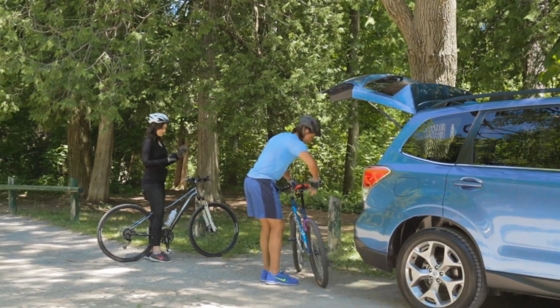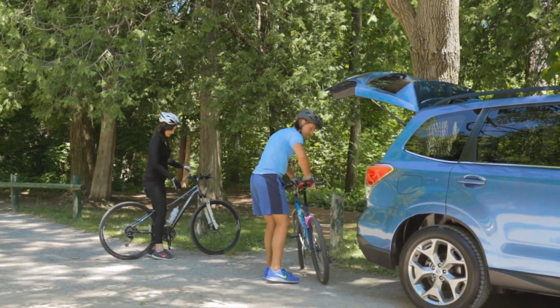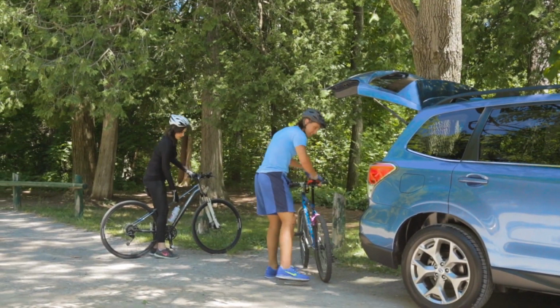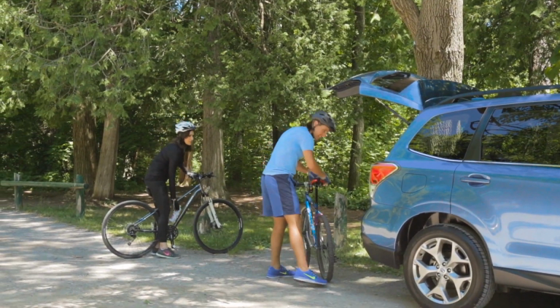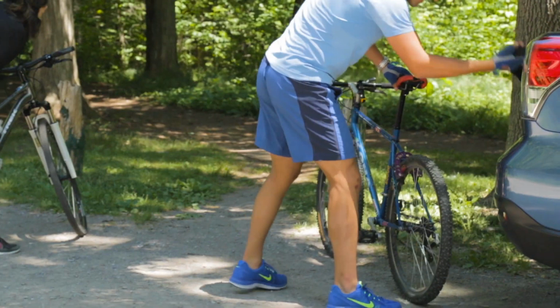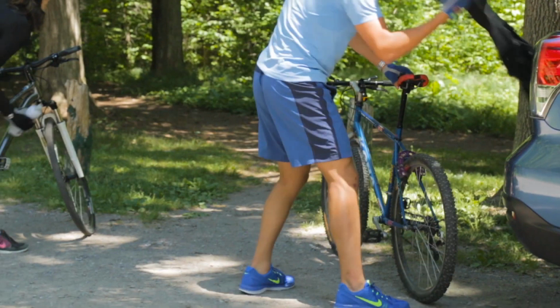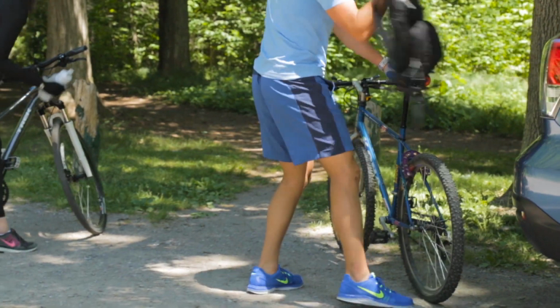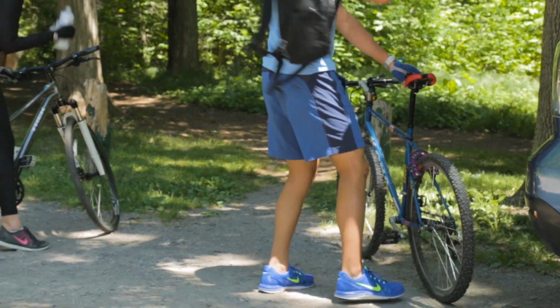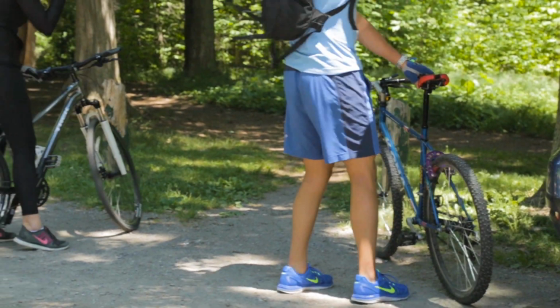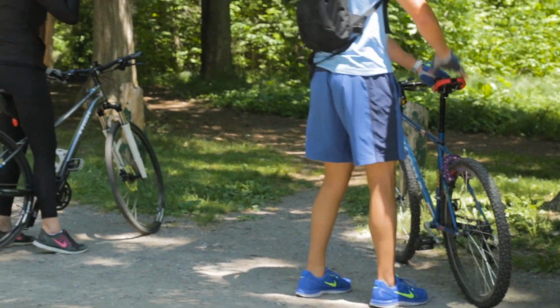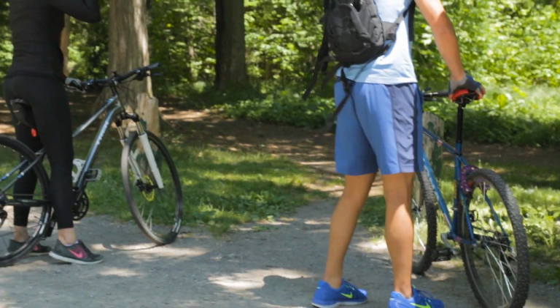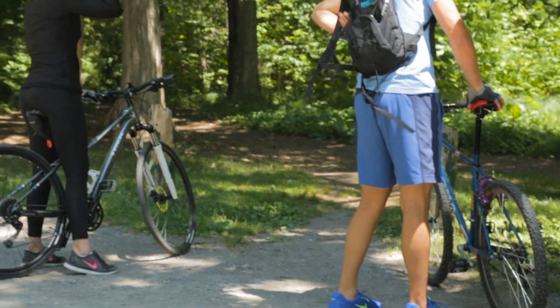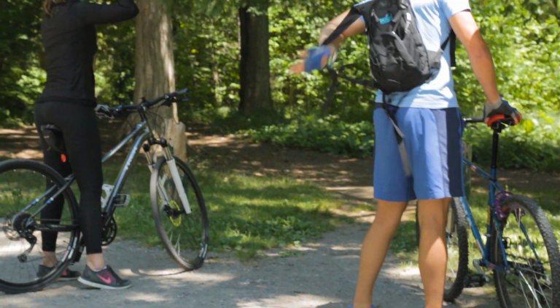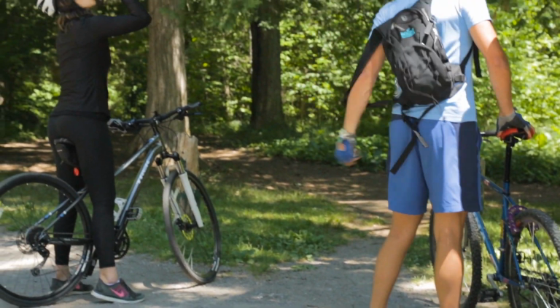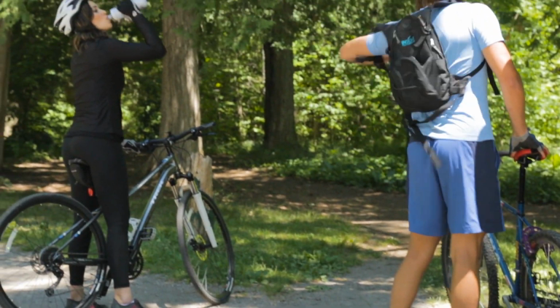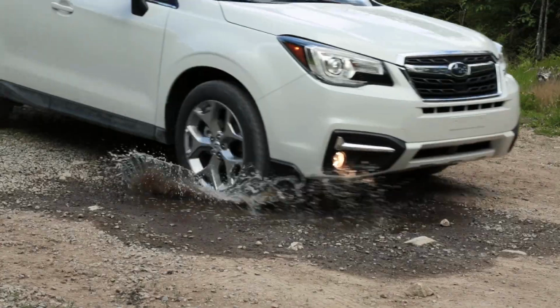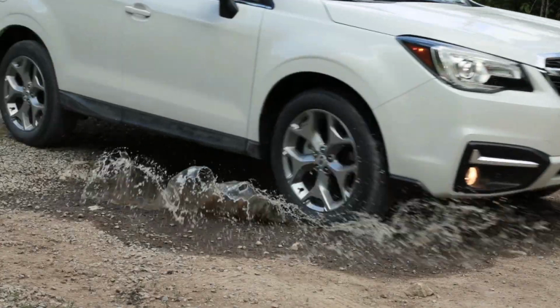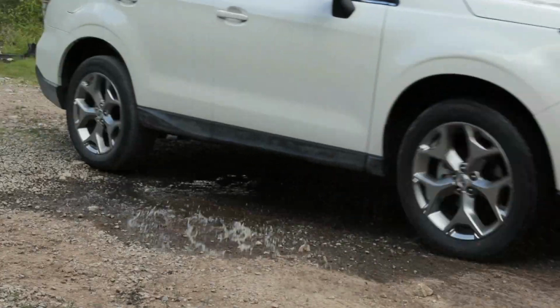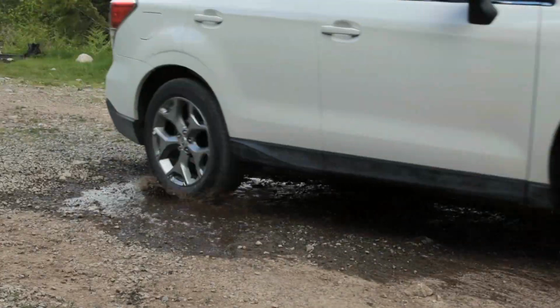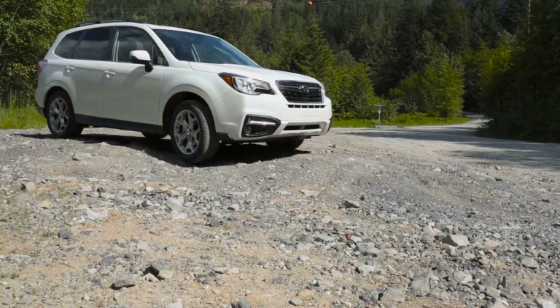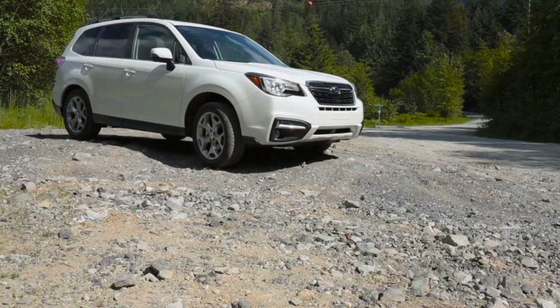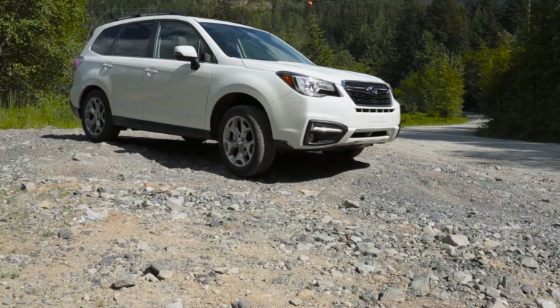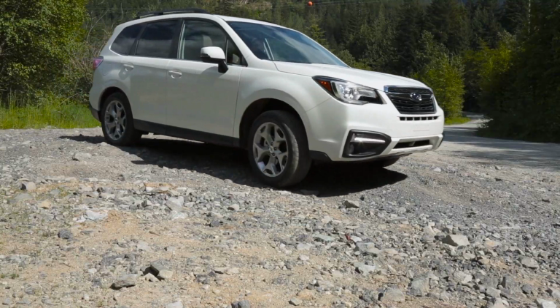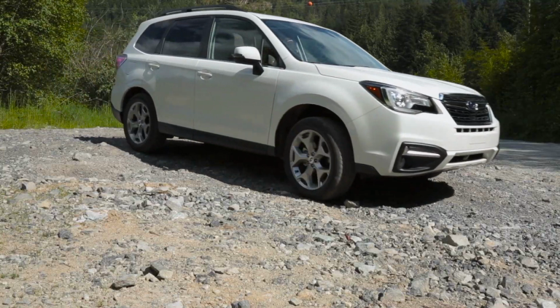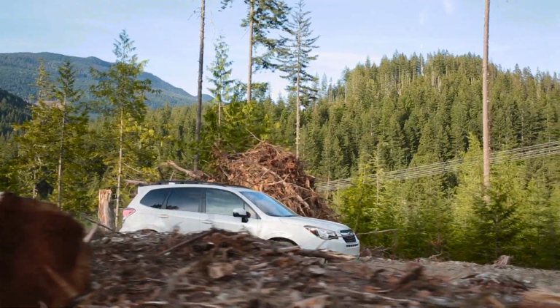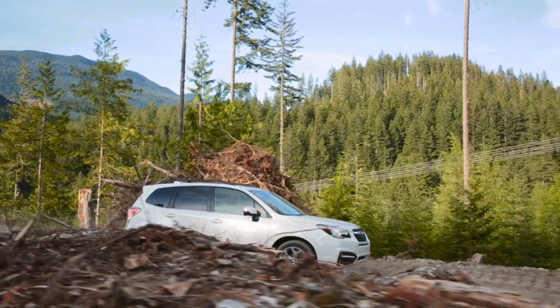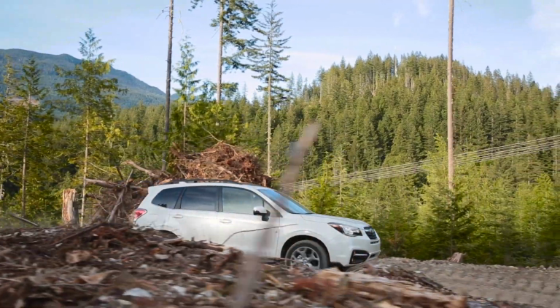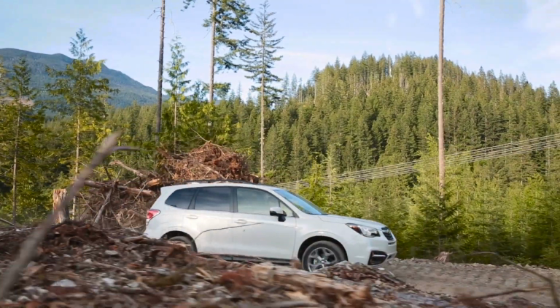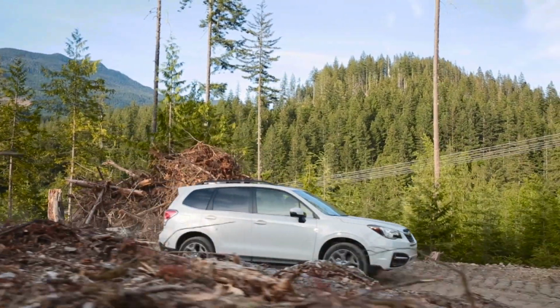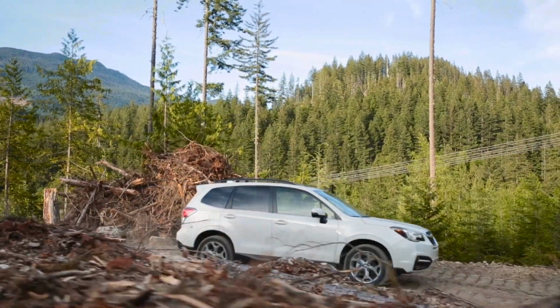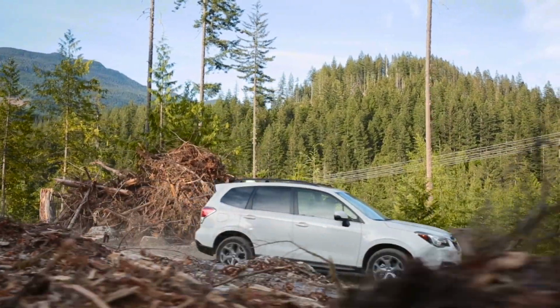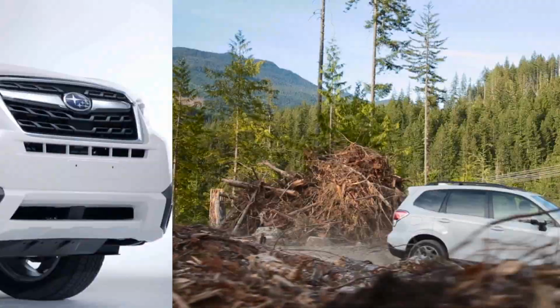Subaru makes your outdoor adventures even better. Welcome to the refreshed Subaru Forester.